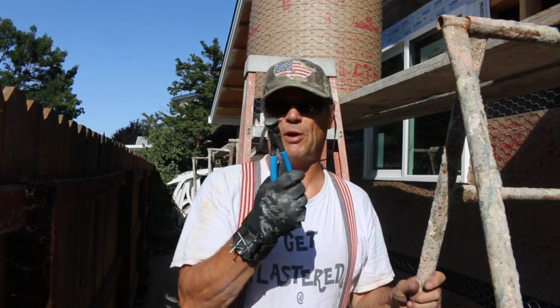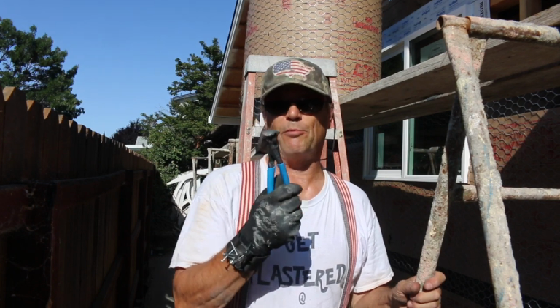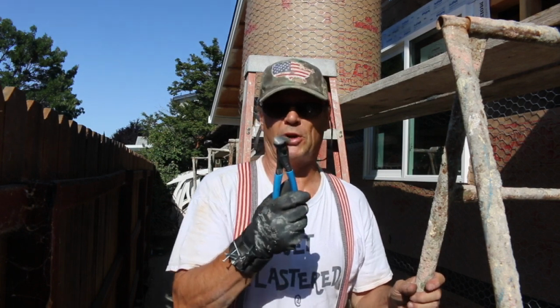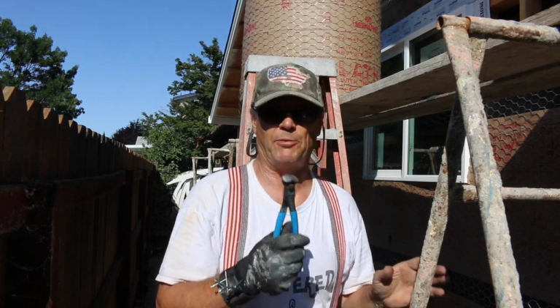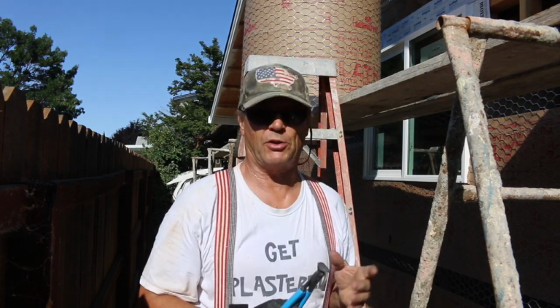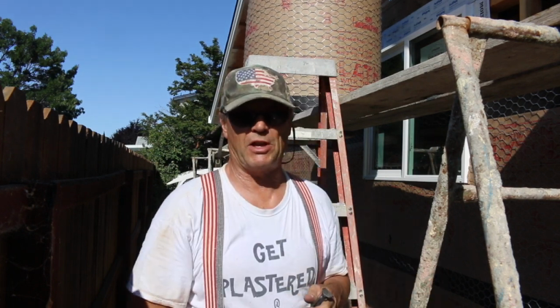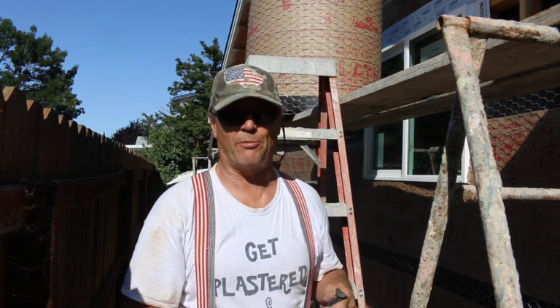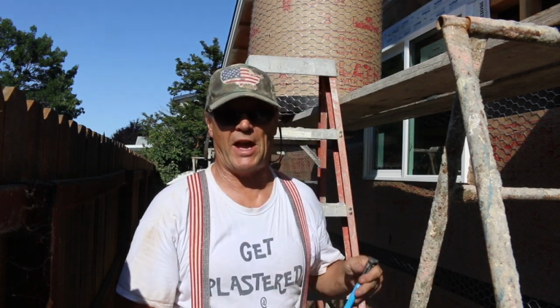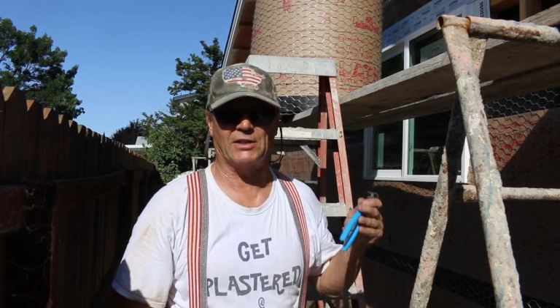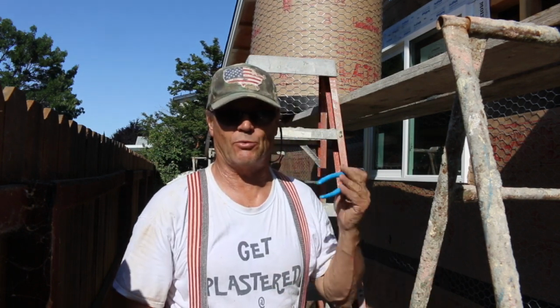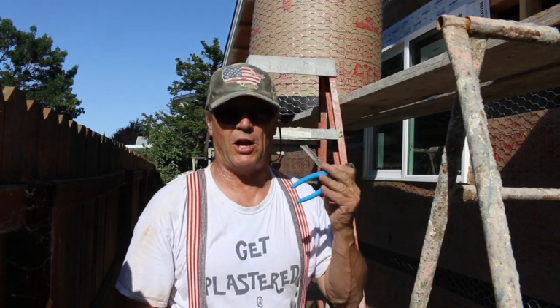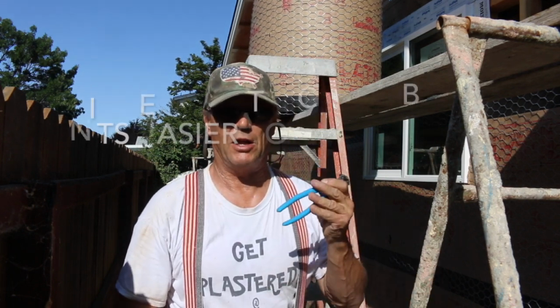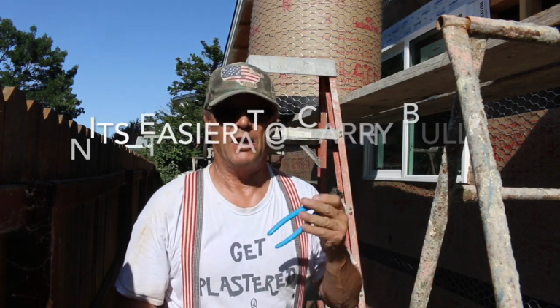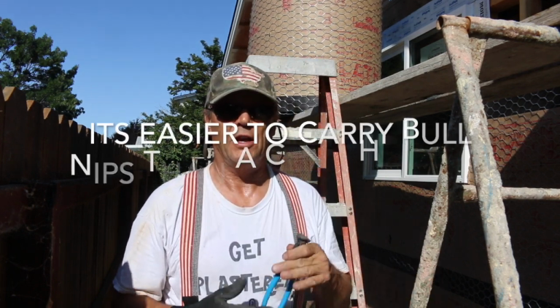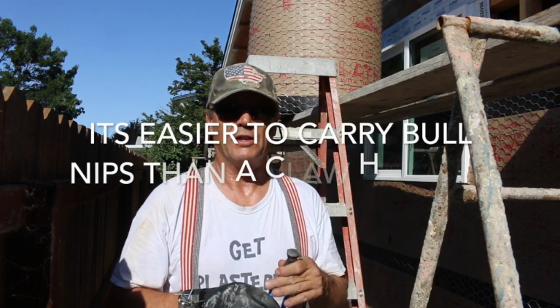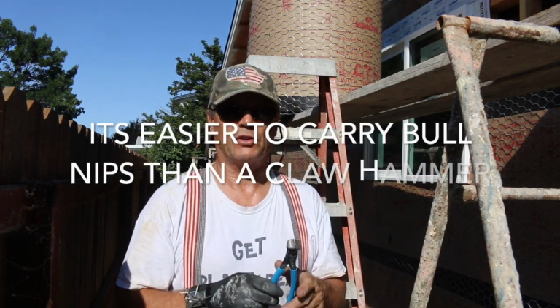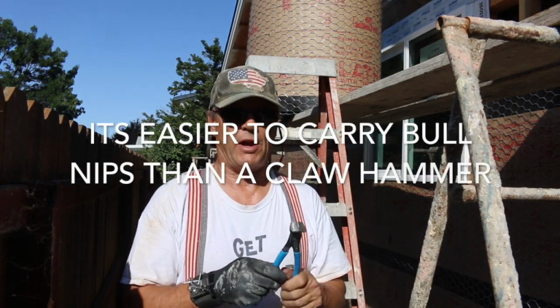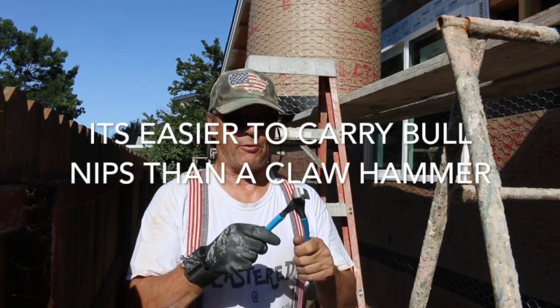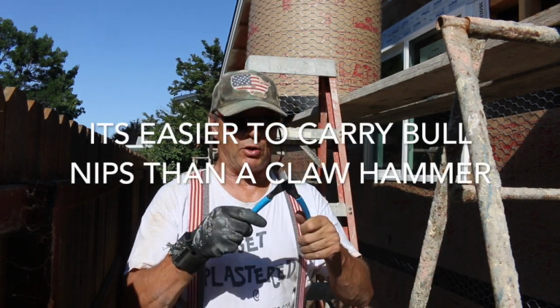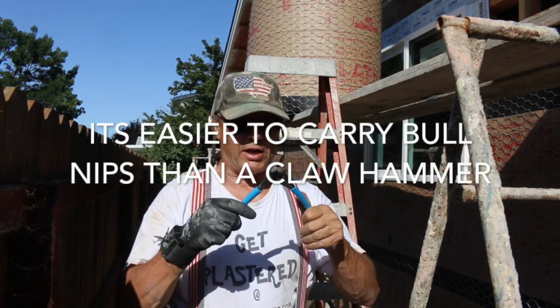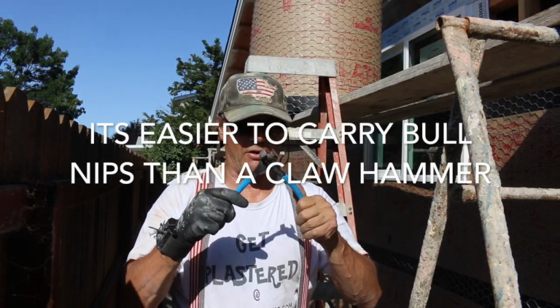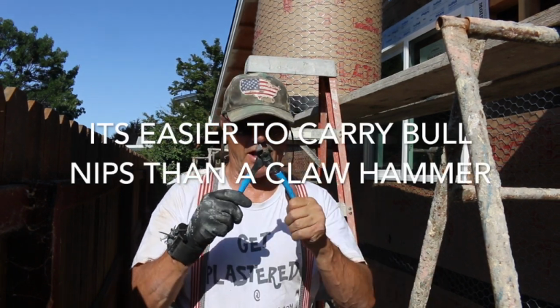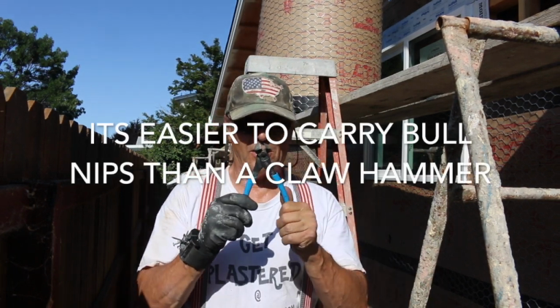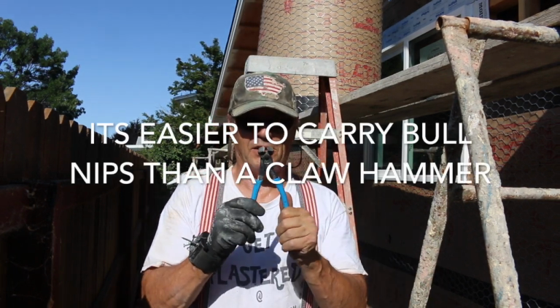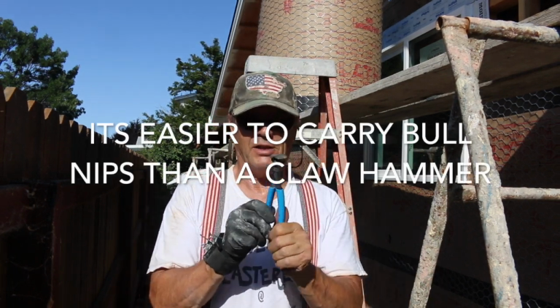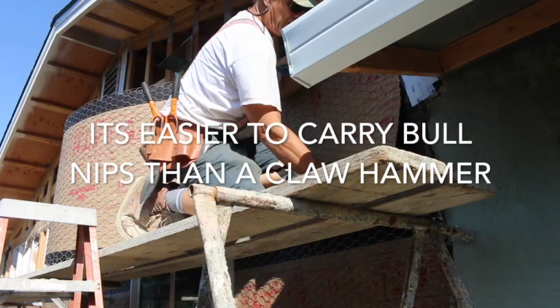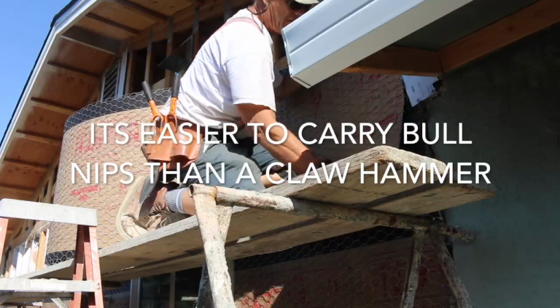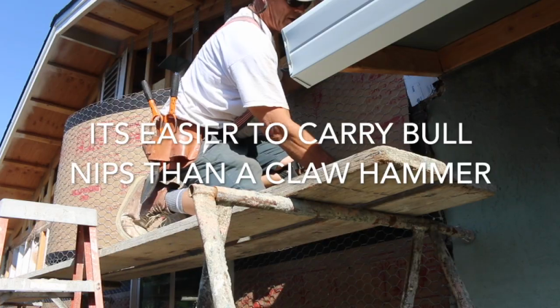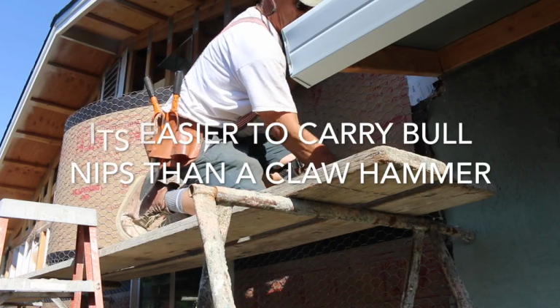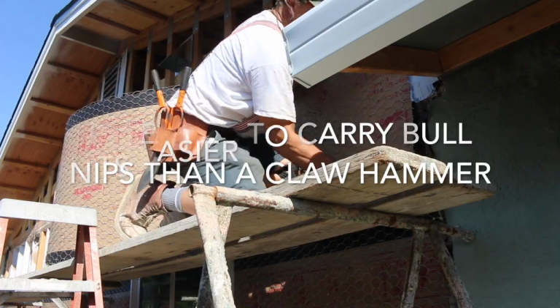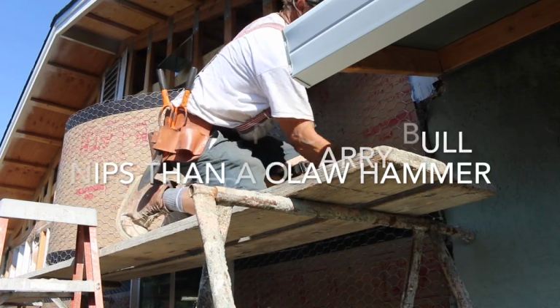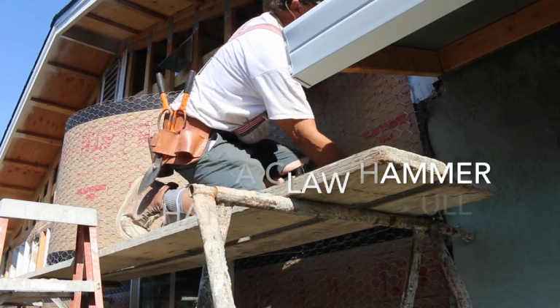A pair of bull nips should be in your bags as well — this is great for pulling out nails.